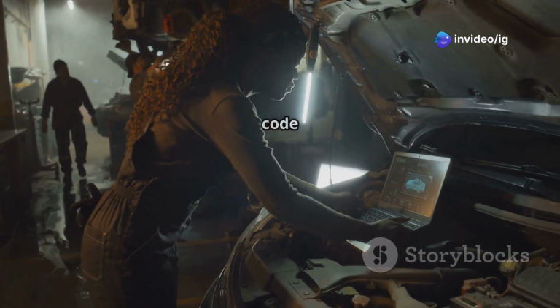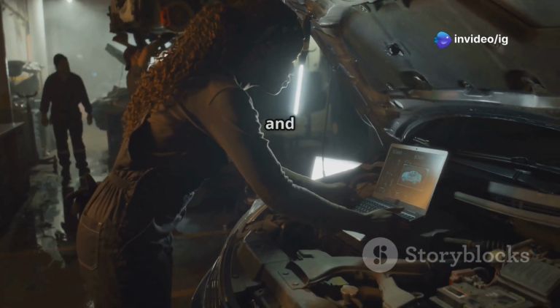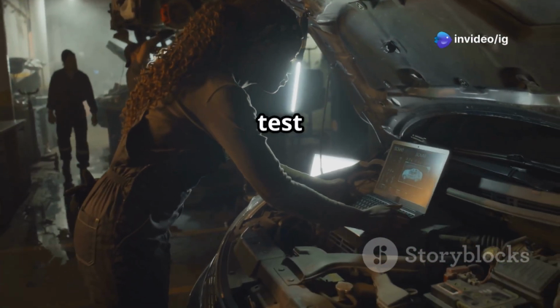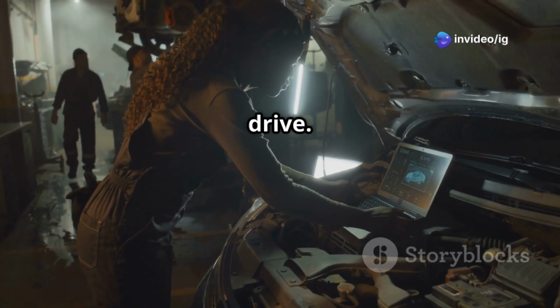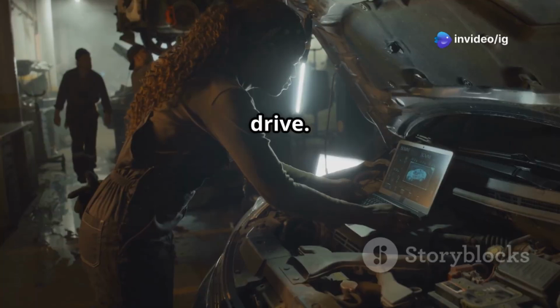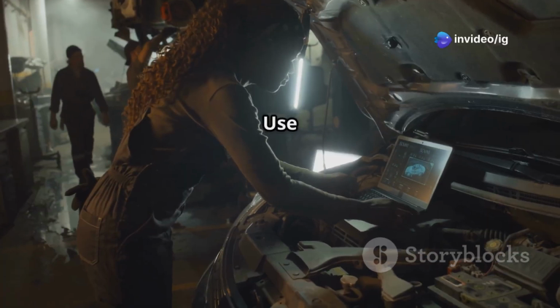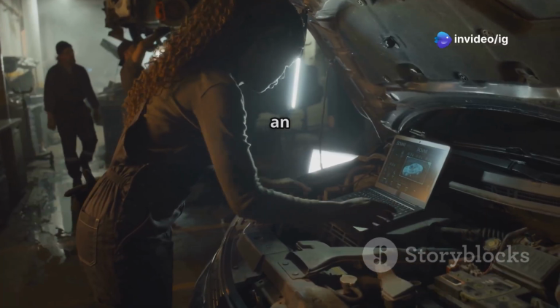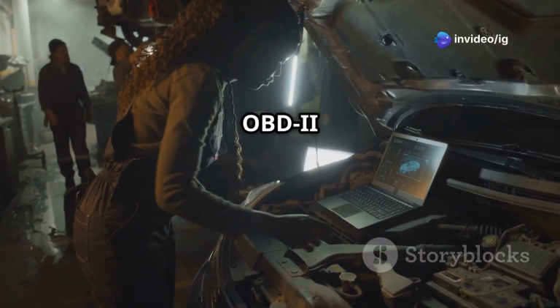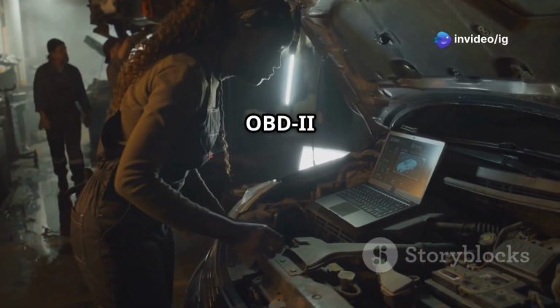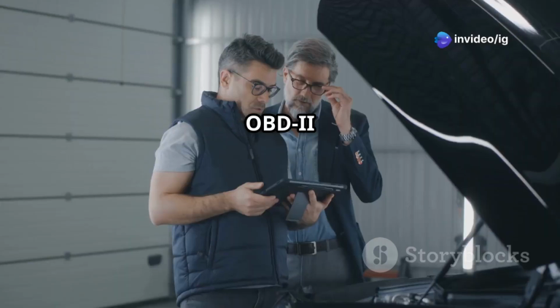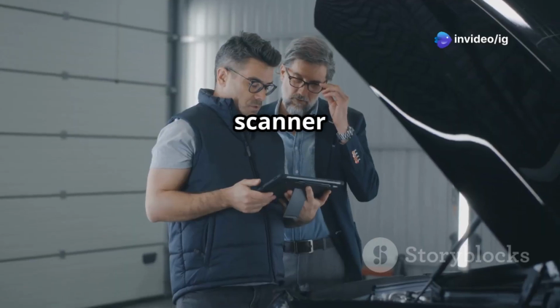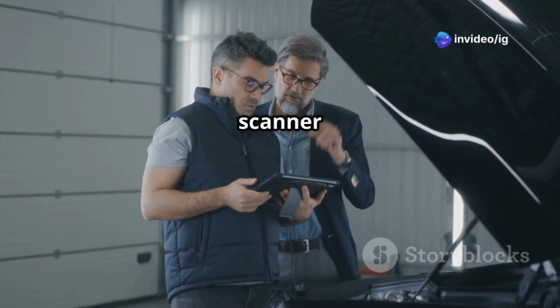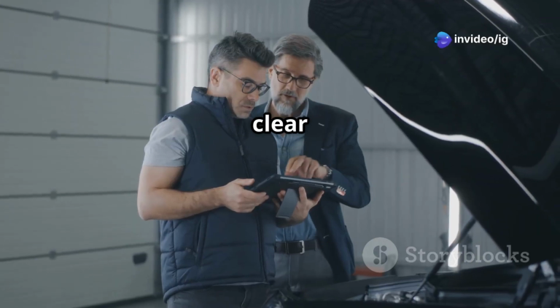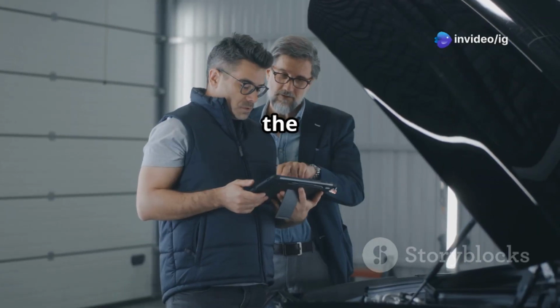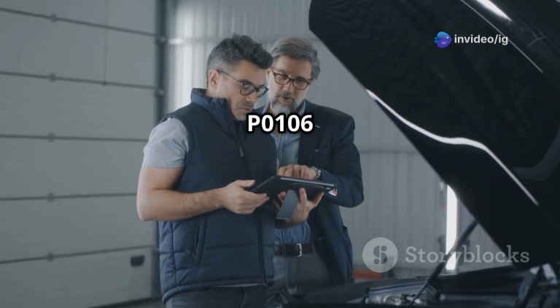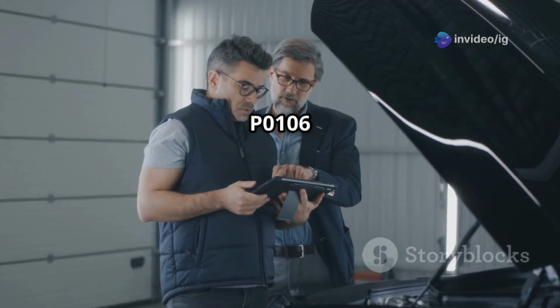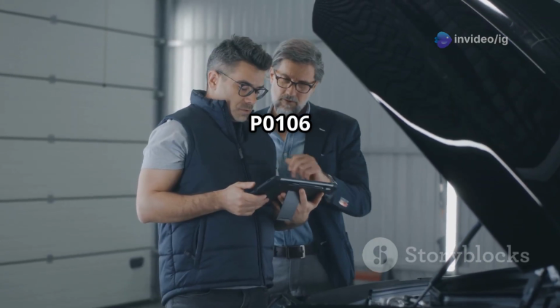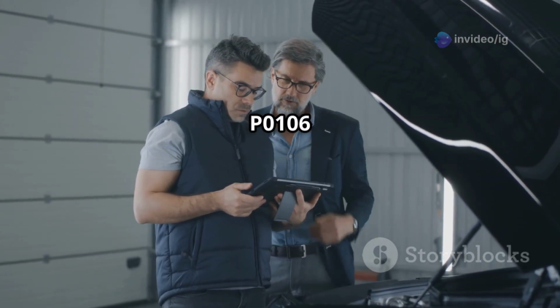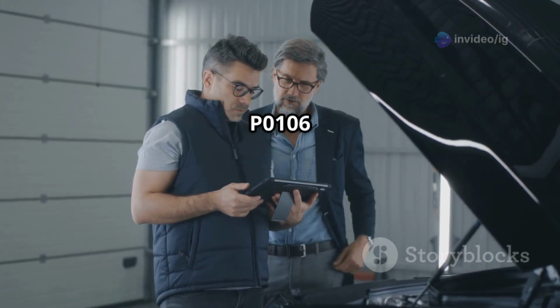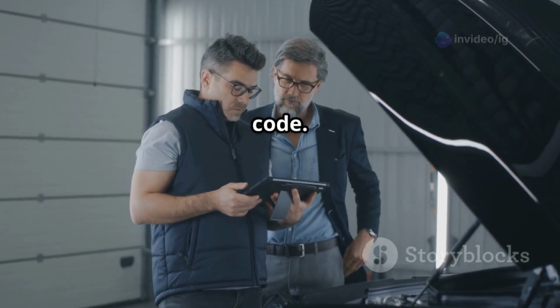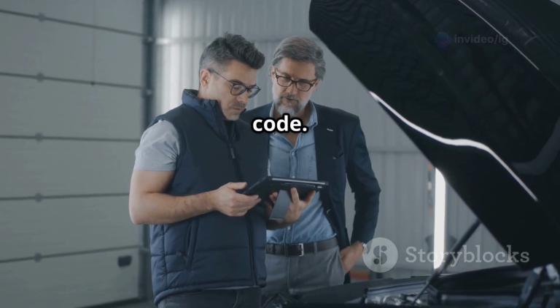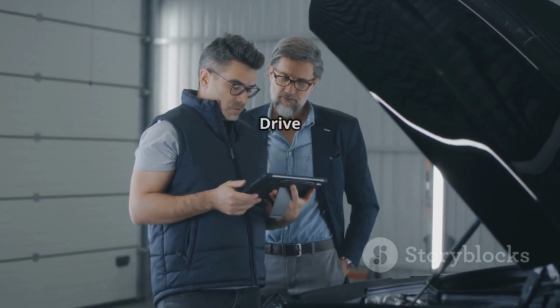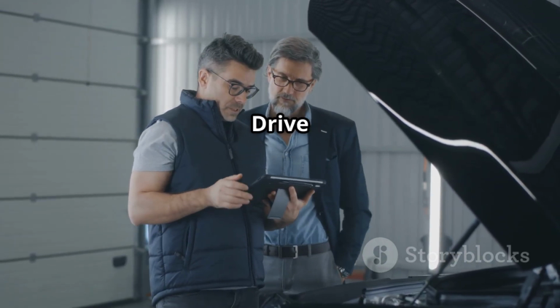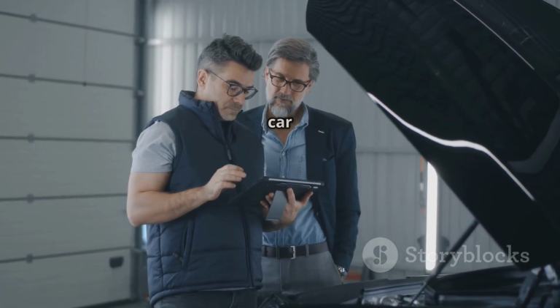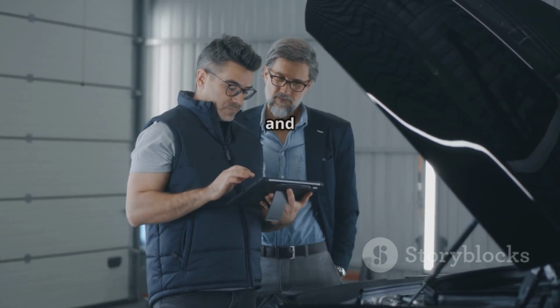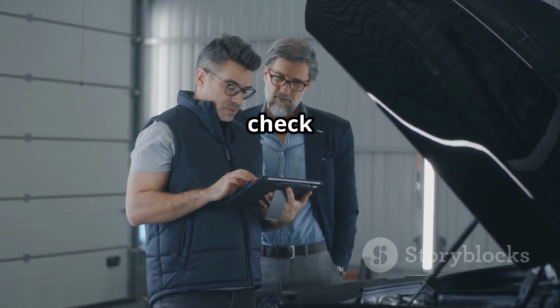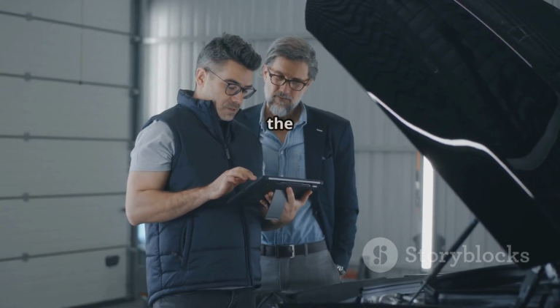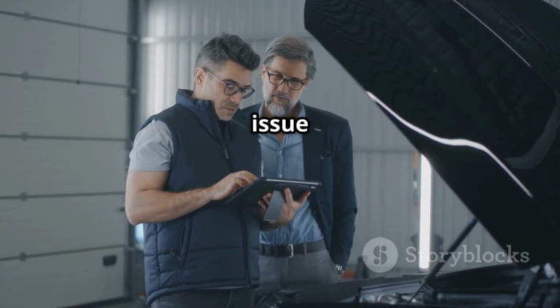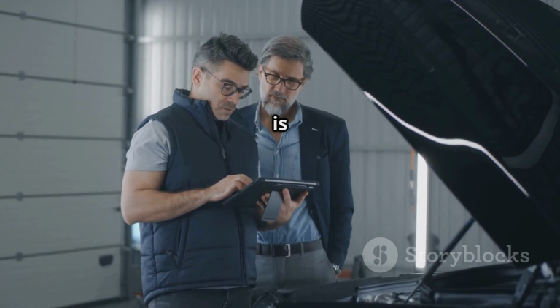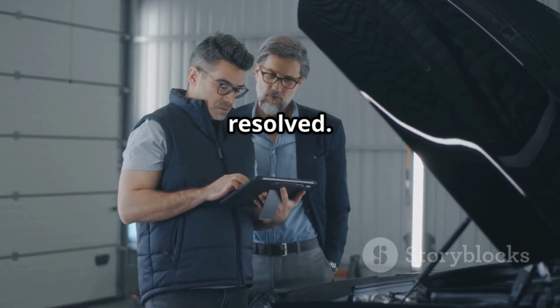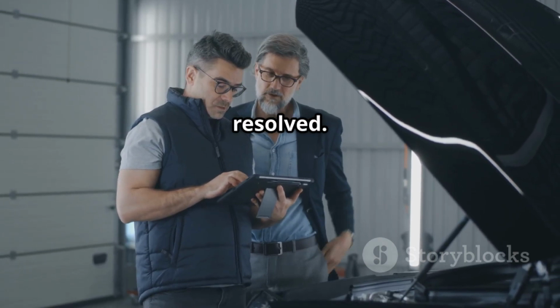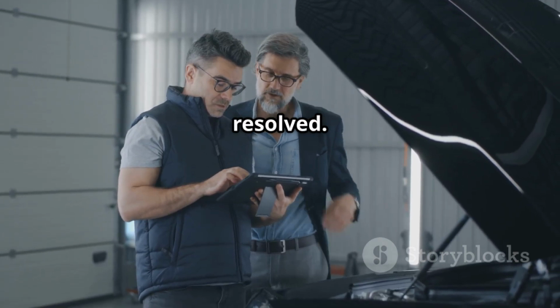Reset the code and test drive. Use an OBD-II scanner to clear the P0106 code. Drive the car and check if the issue is resolved.